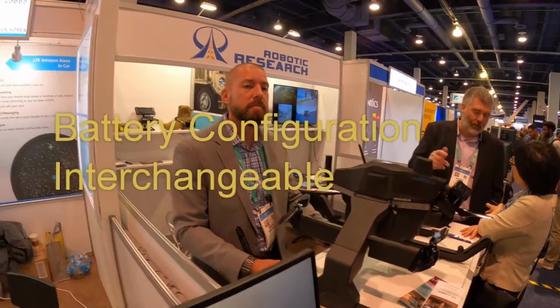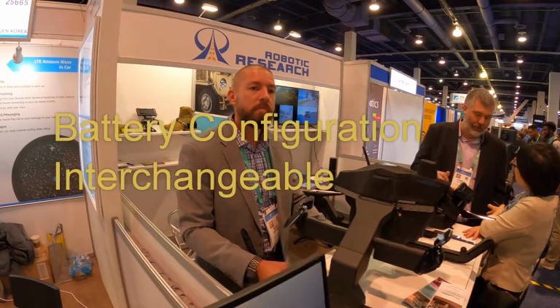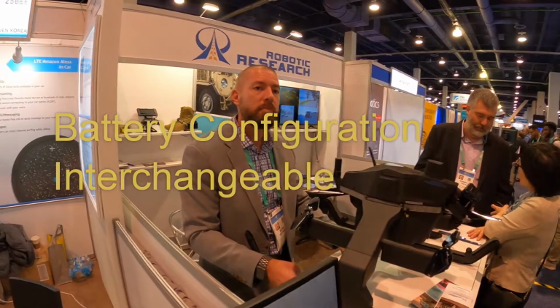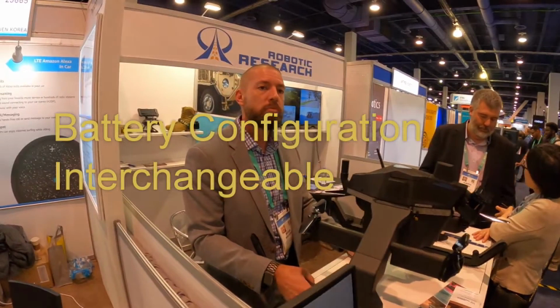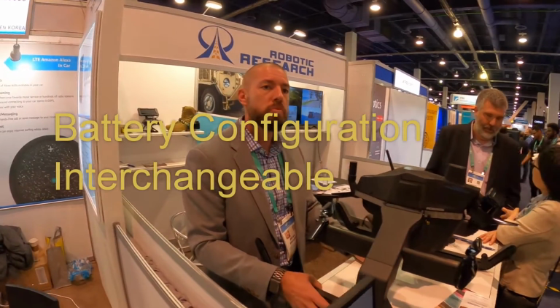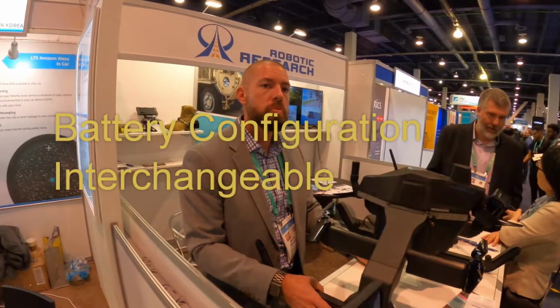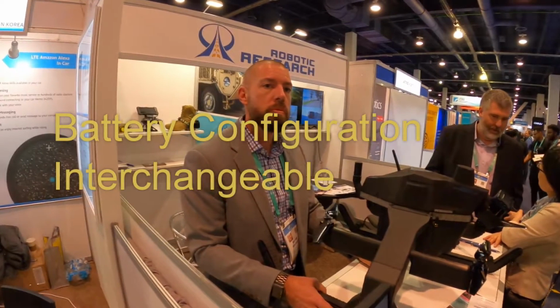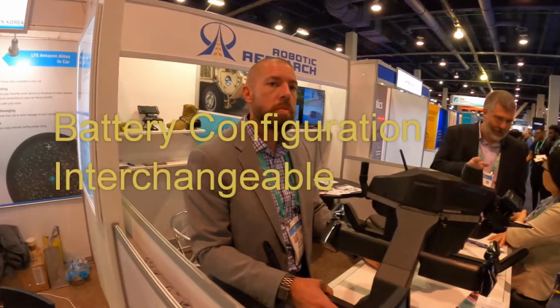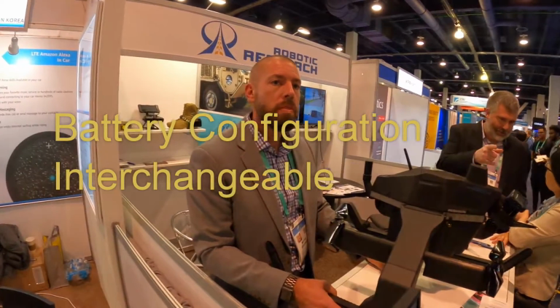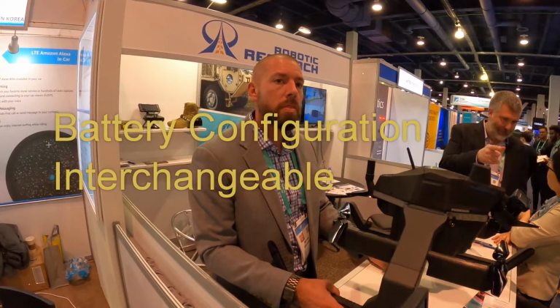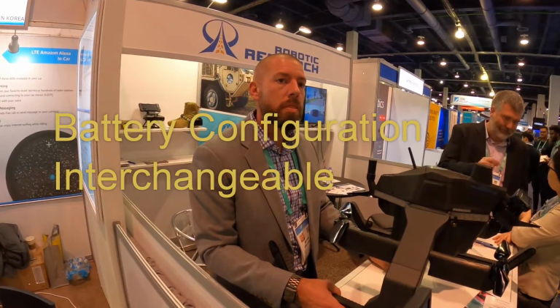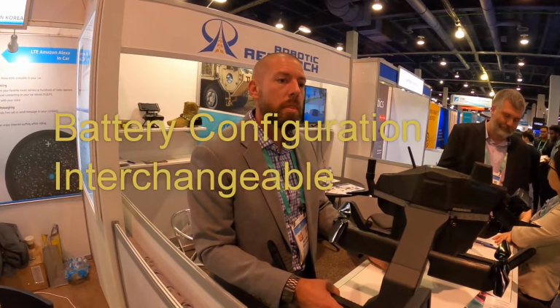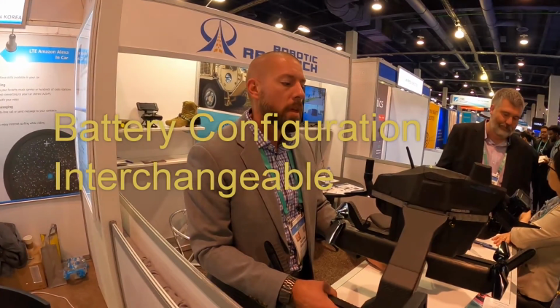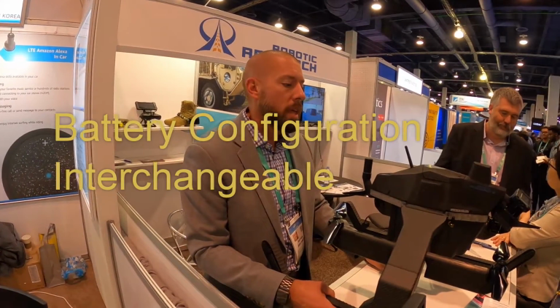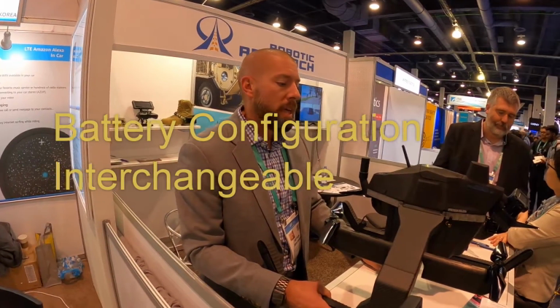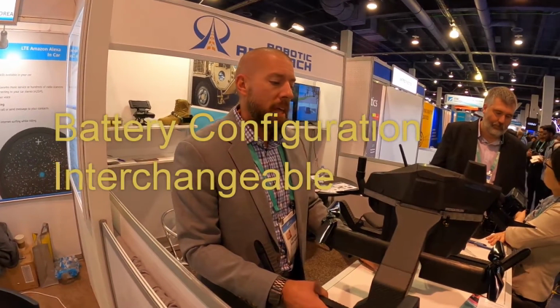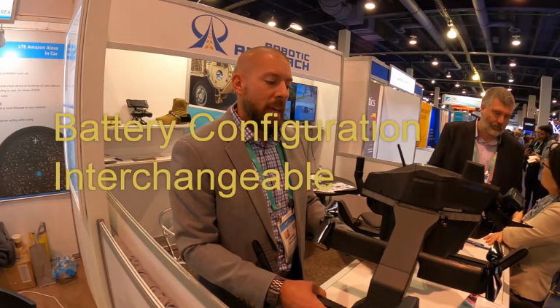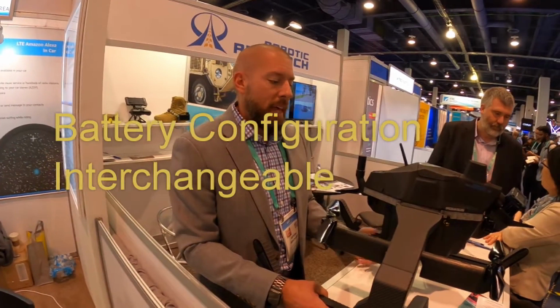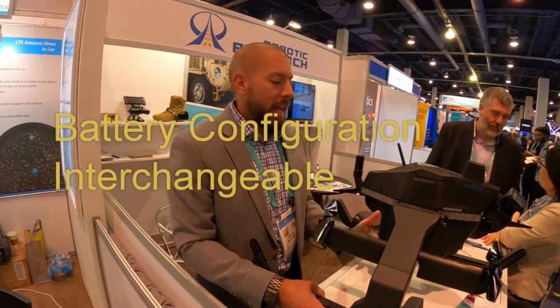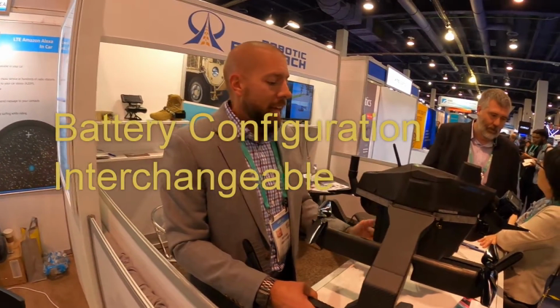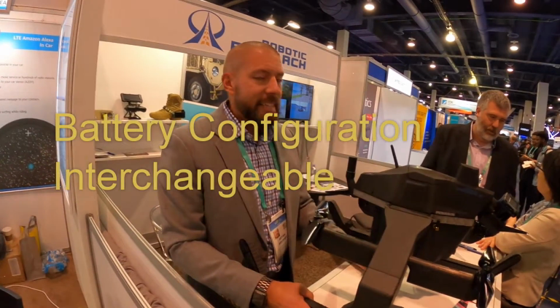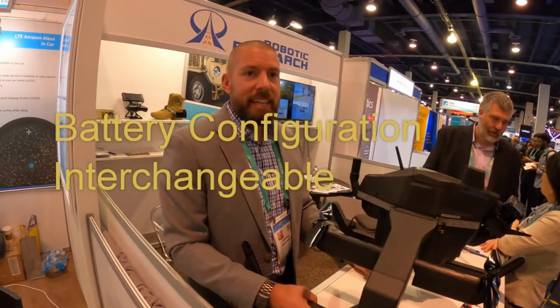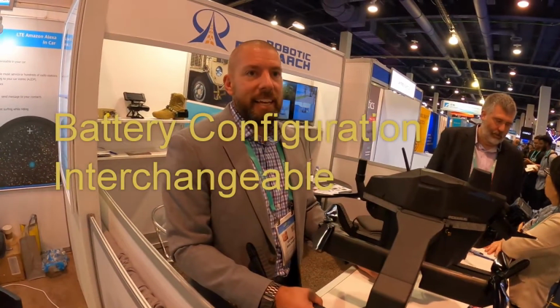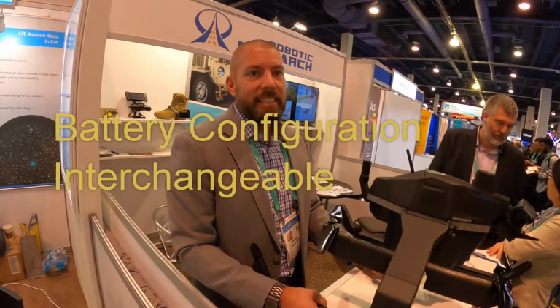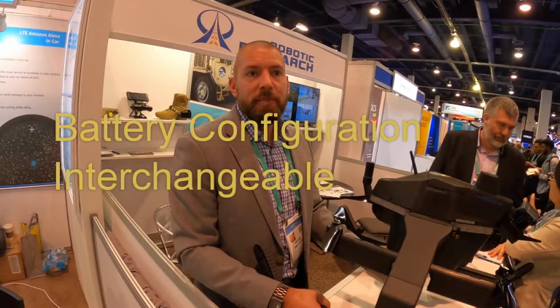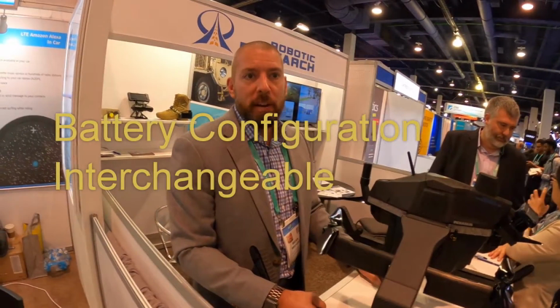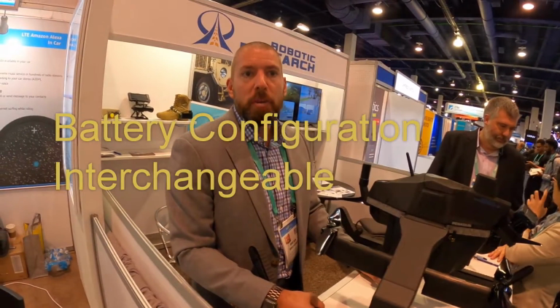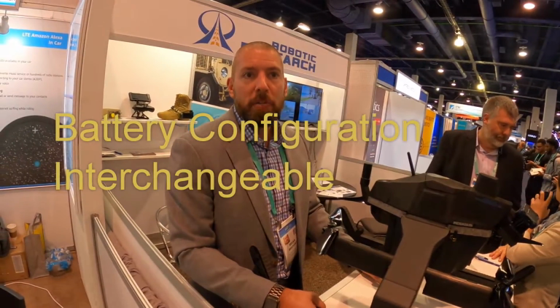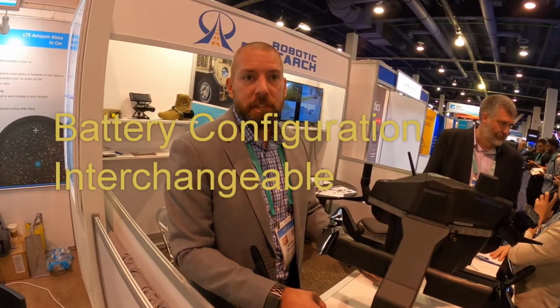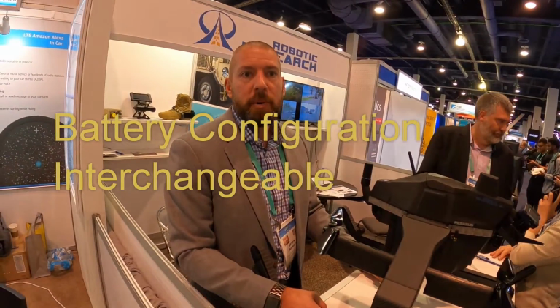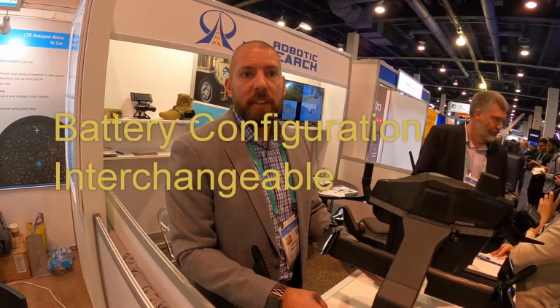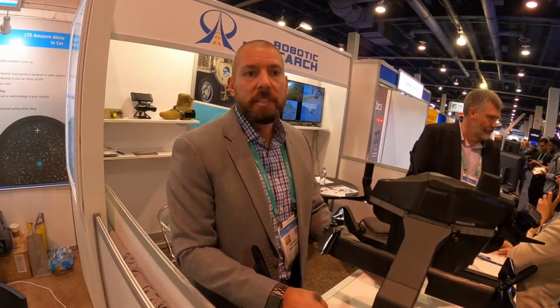How many milliampere hour batteries are in there? It's configurable — you can choose what you put in there.